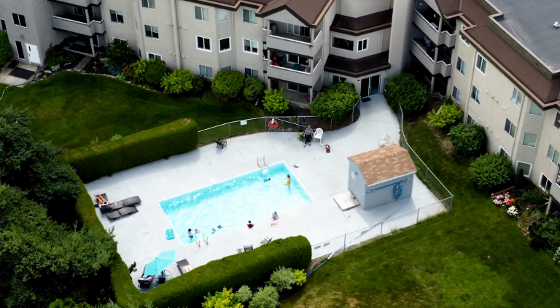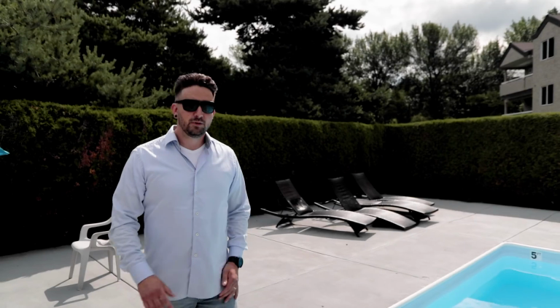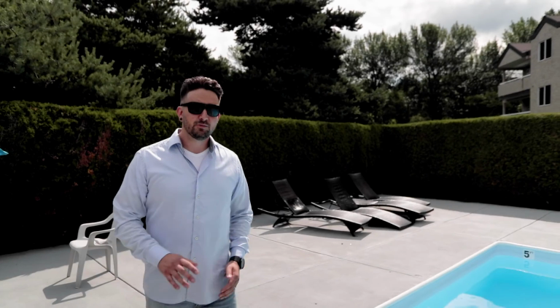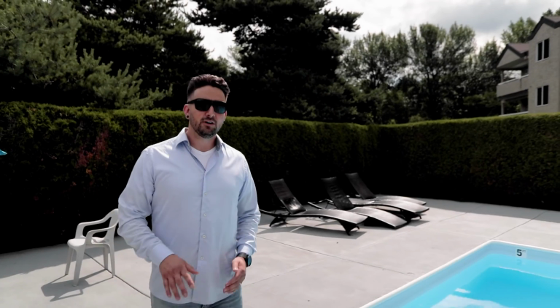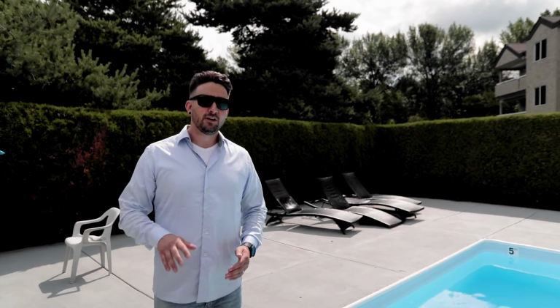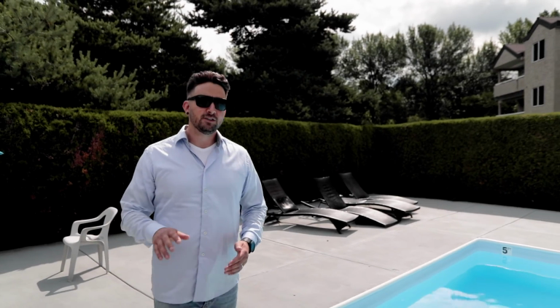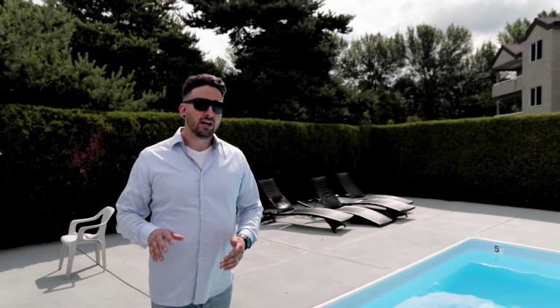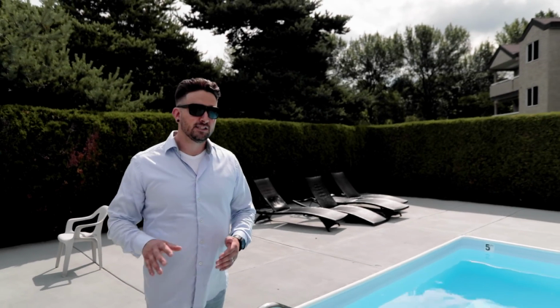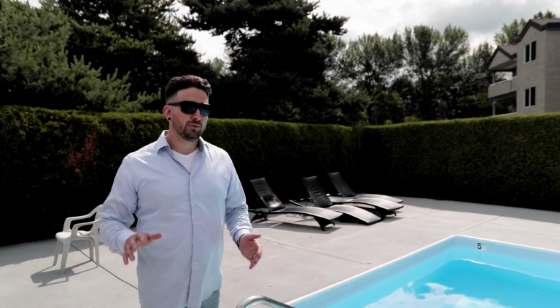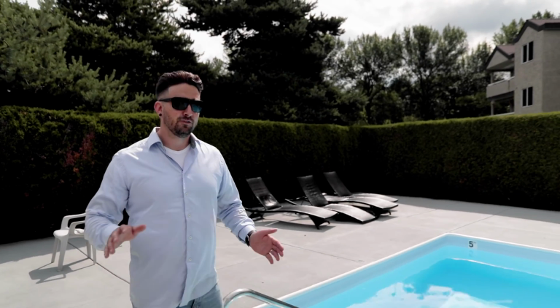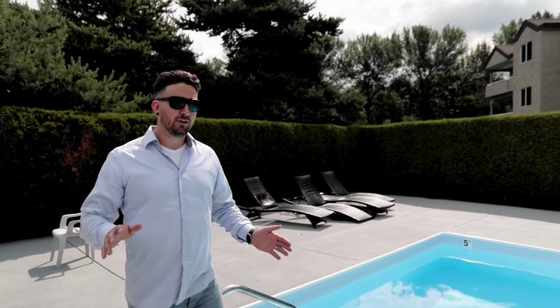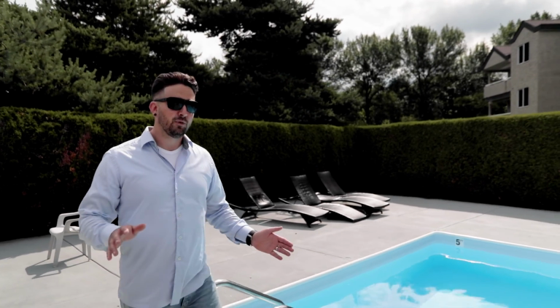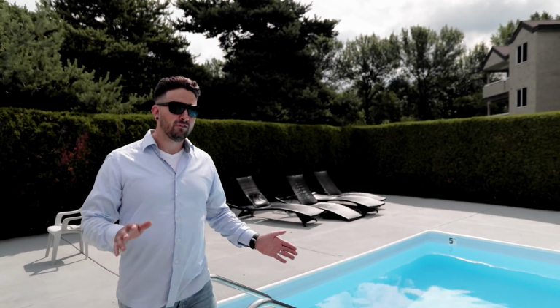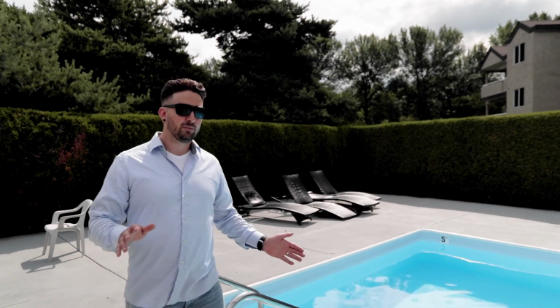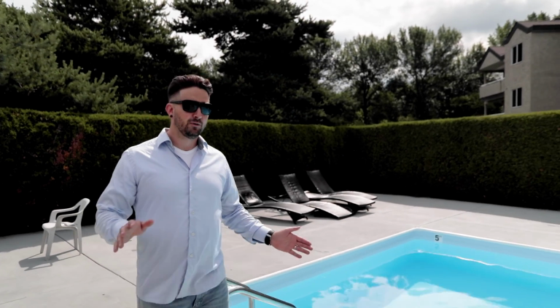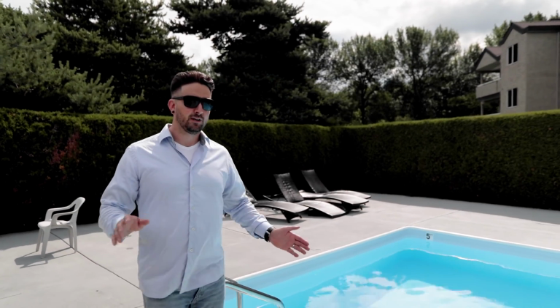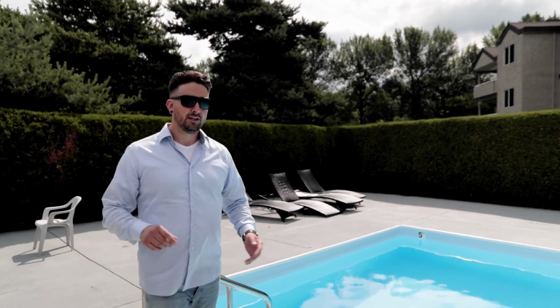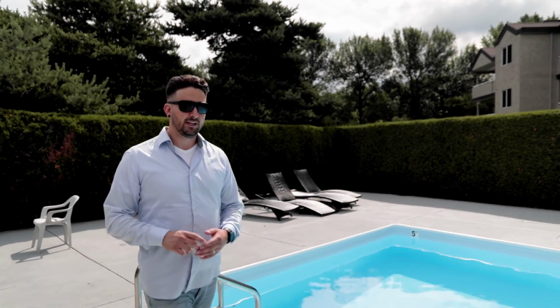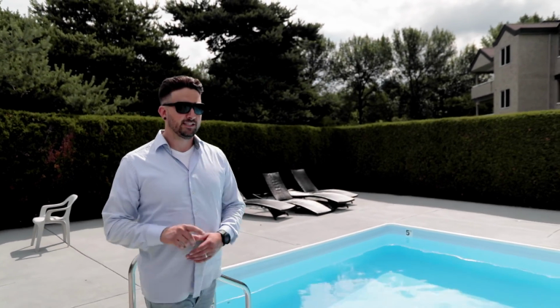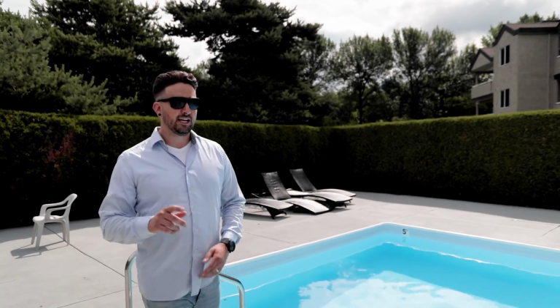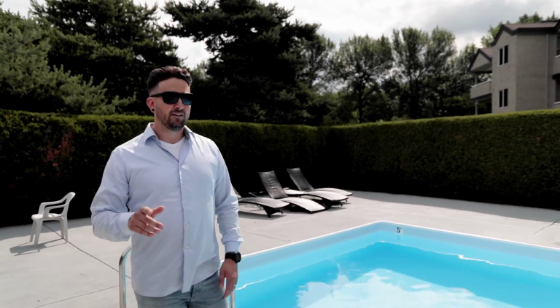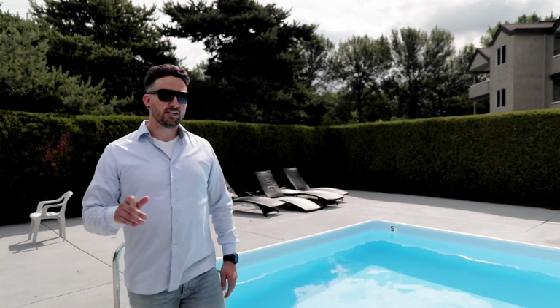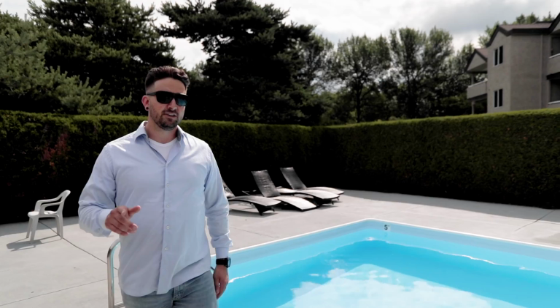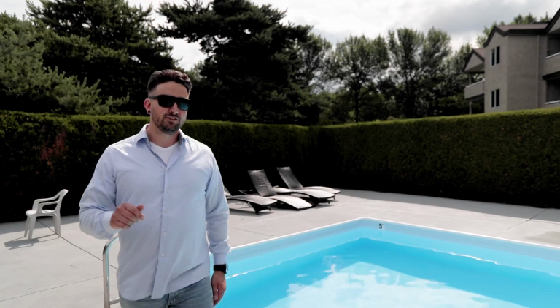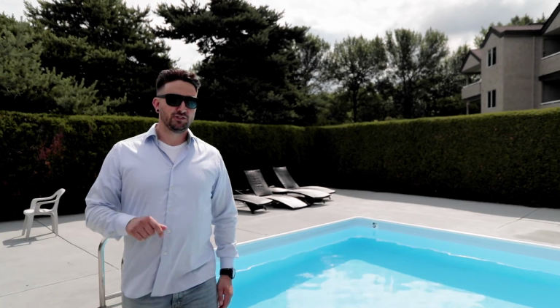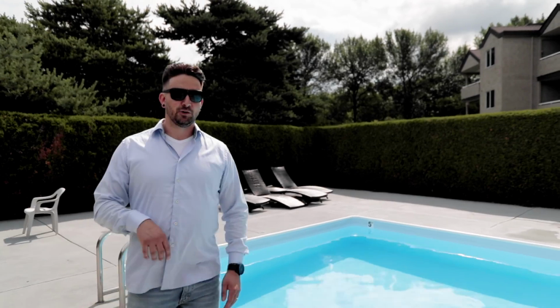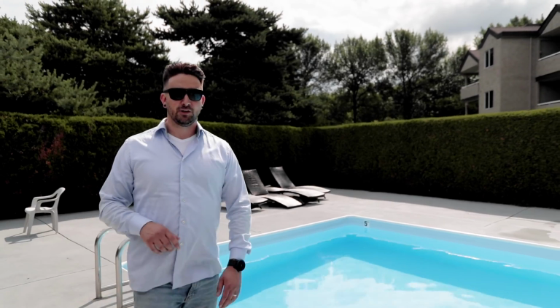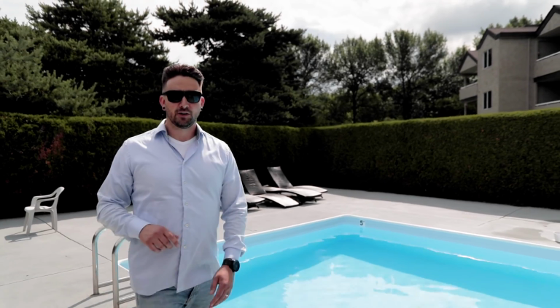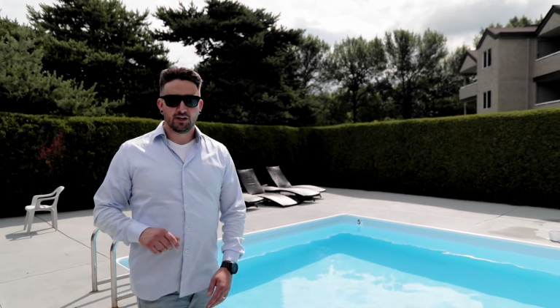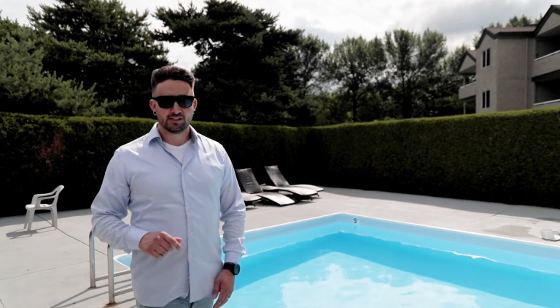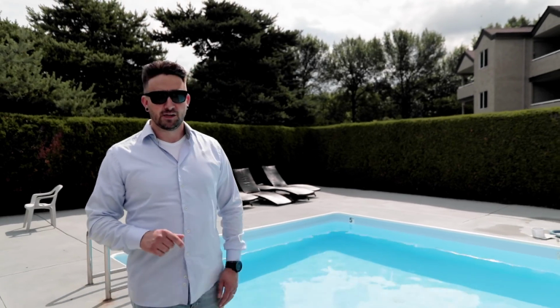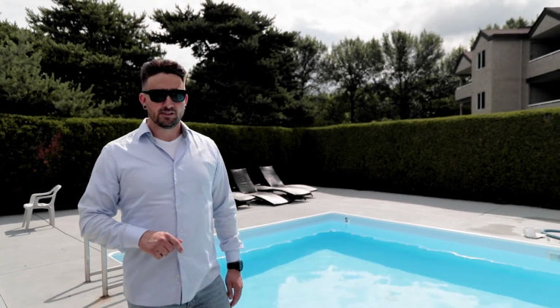Bridgewater also has this beautiful private pool you can take advantage of to enjoy the Okanagan summers.